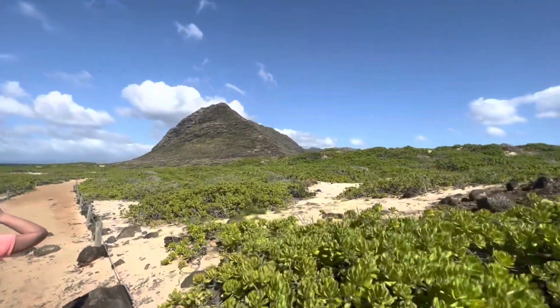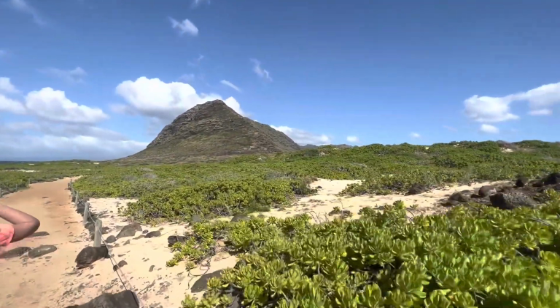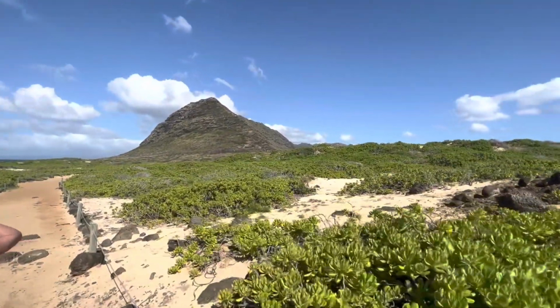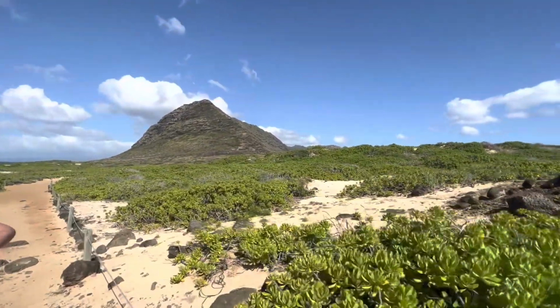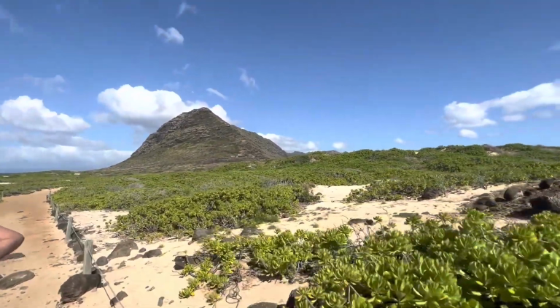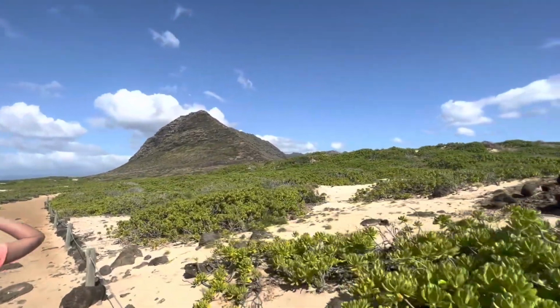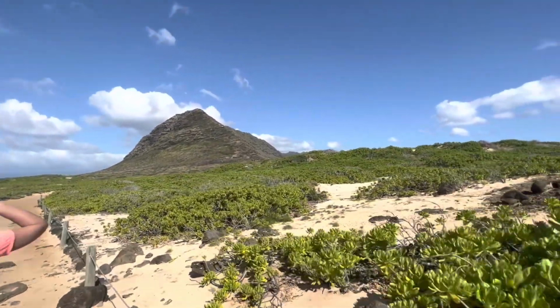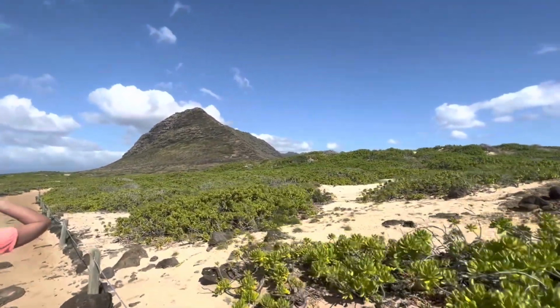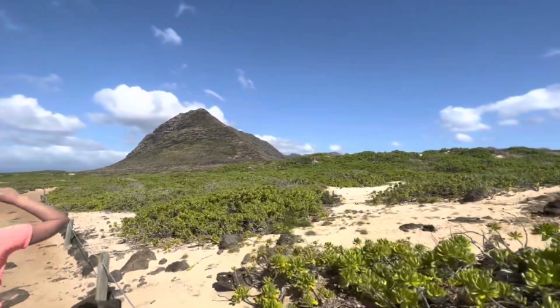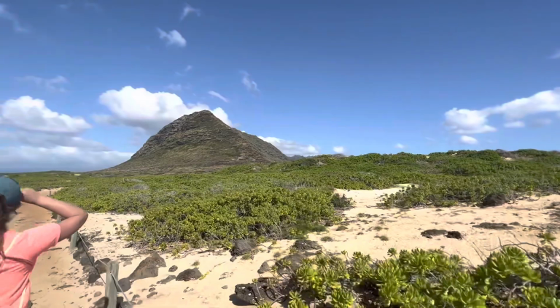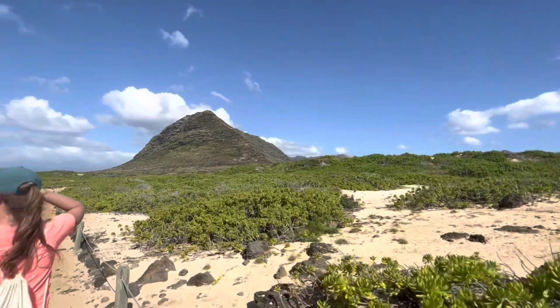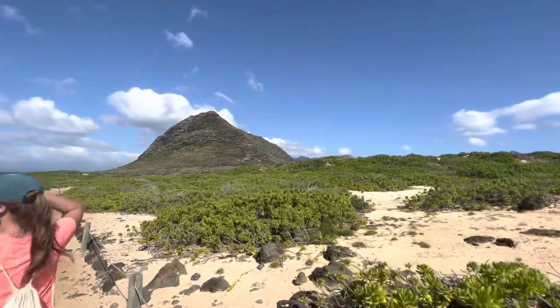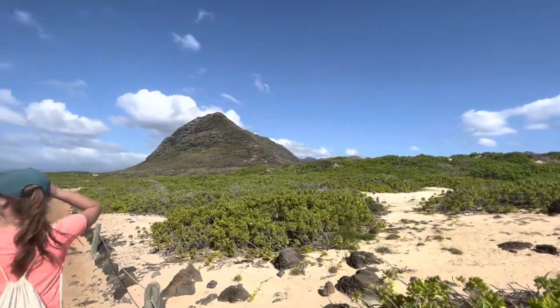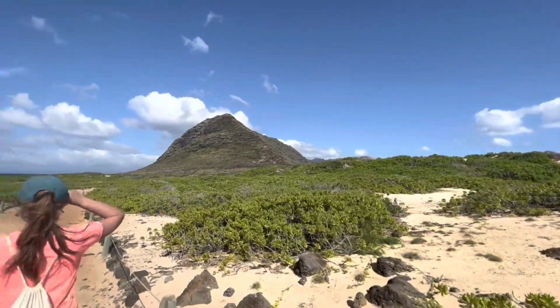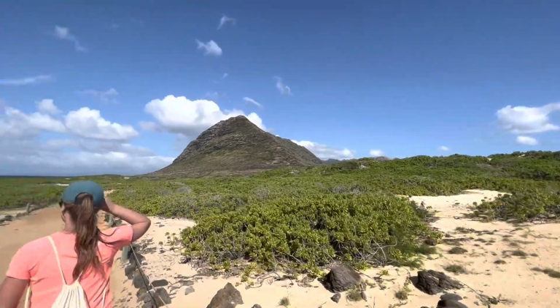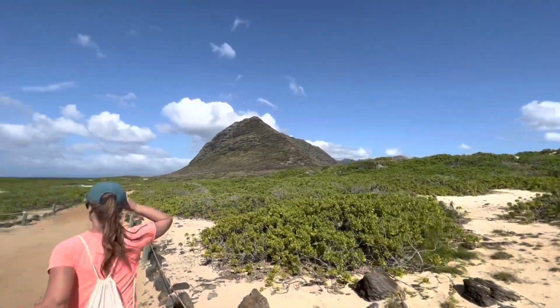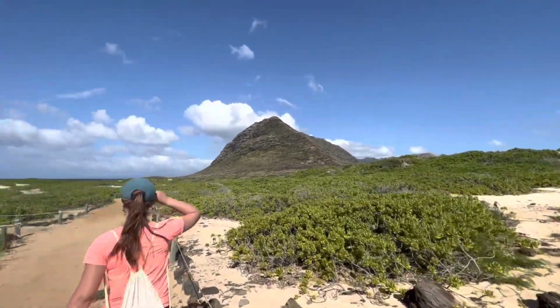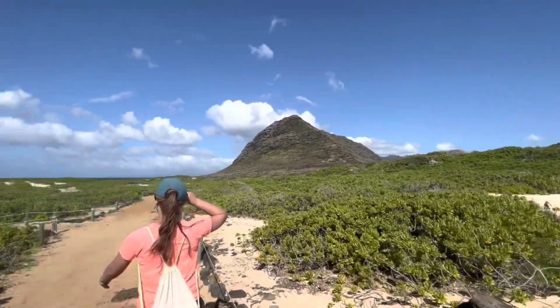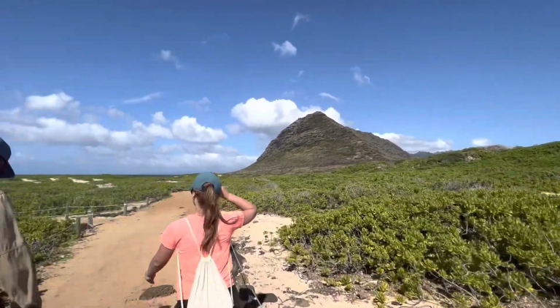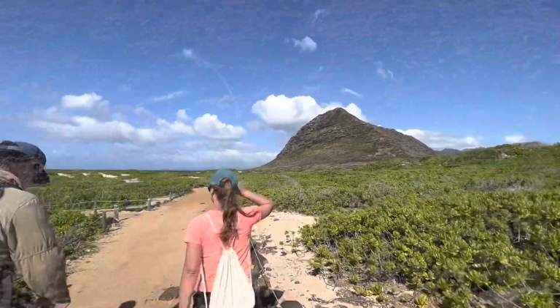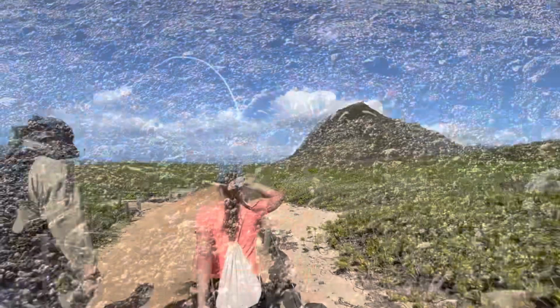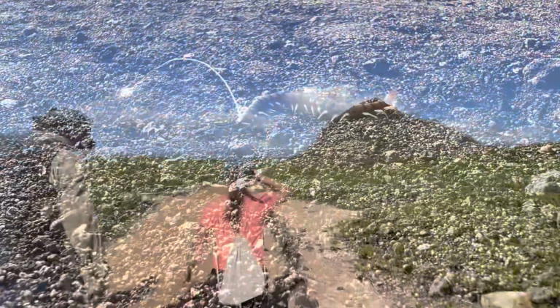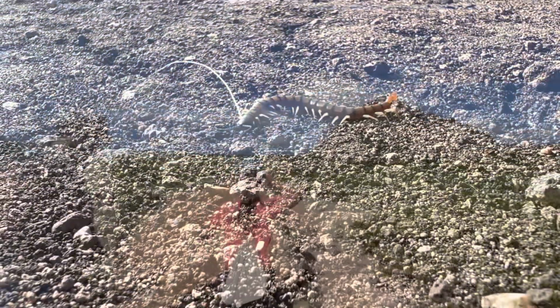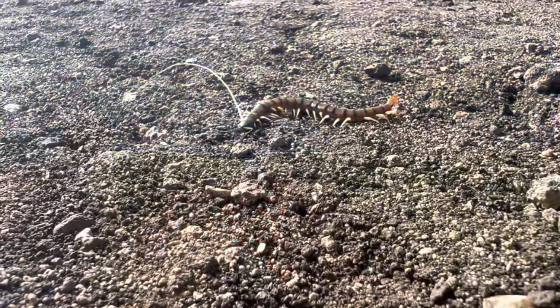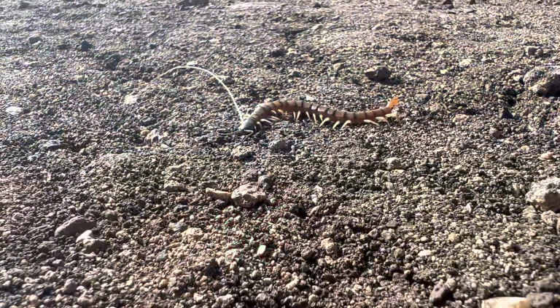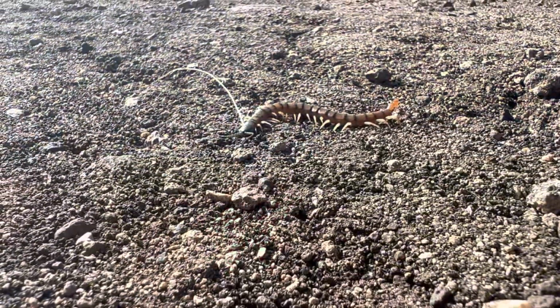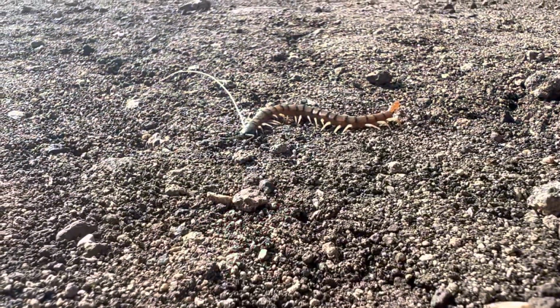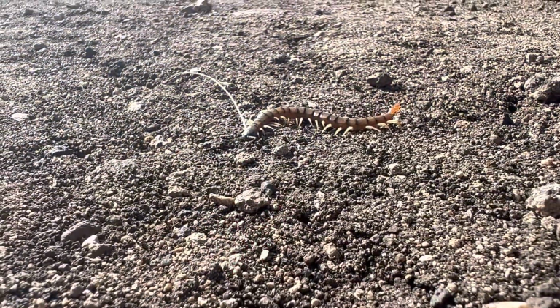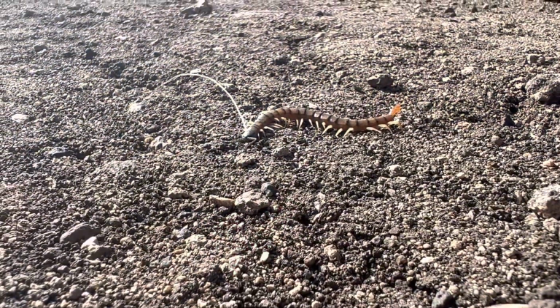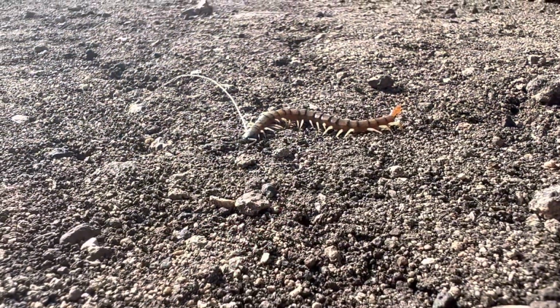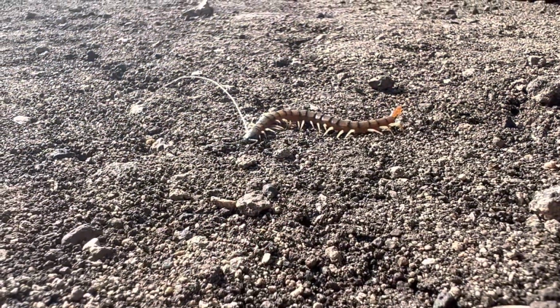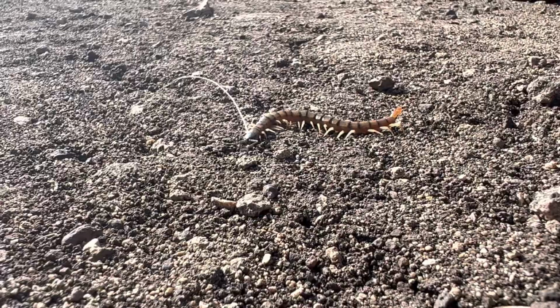Albatross, a seal, other birds, and a centipede. No touchy — really, don't touch them.